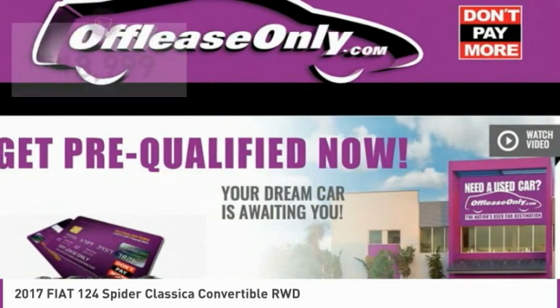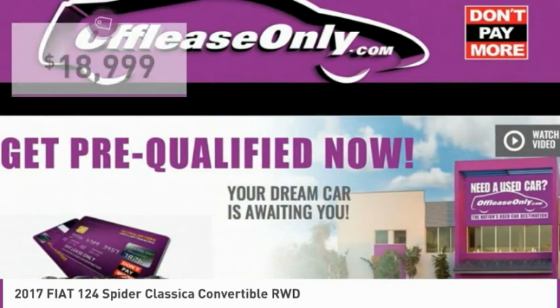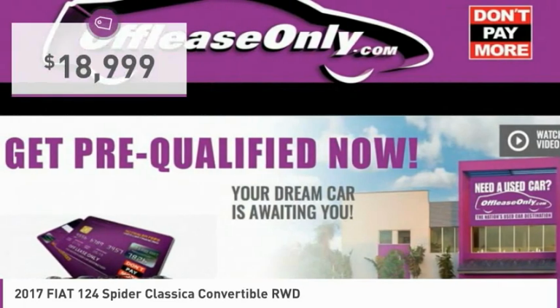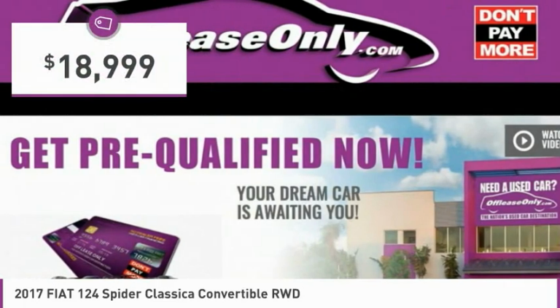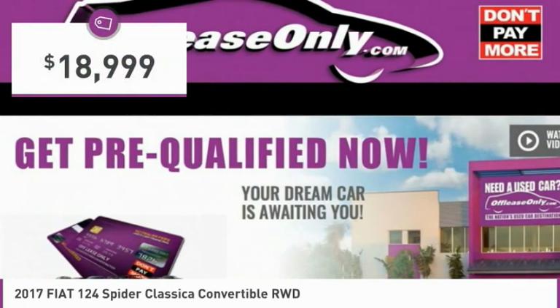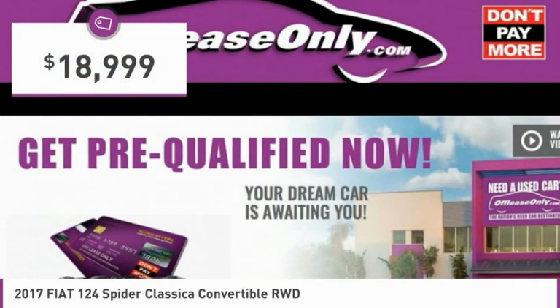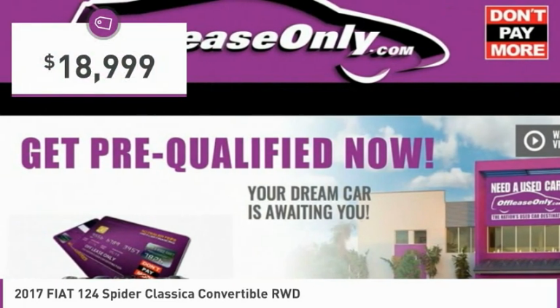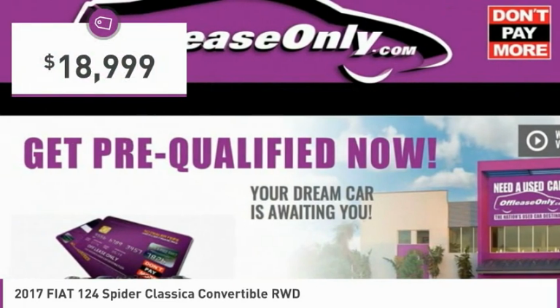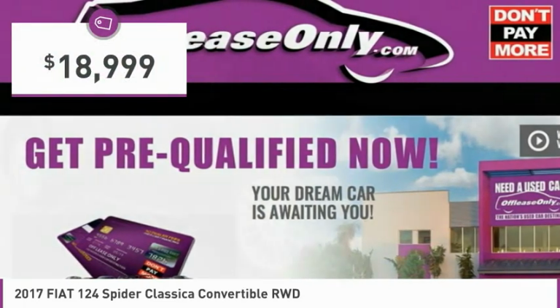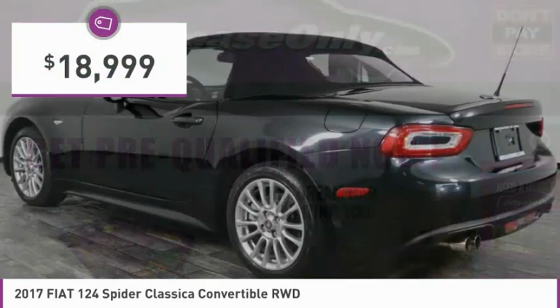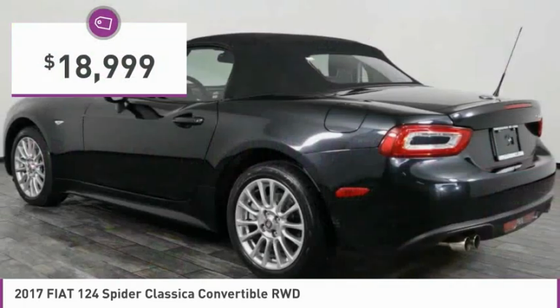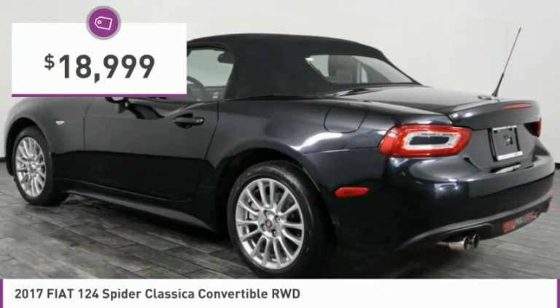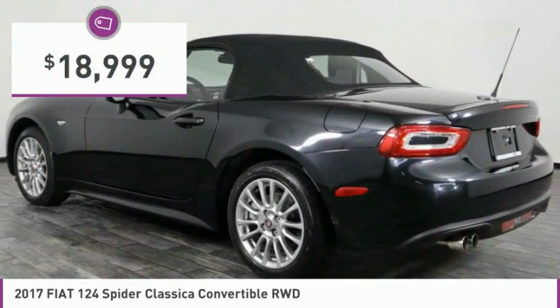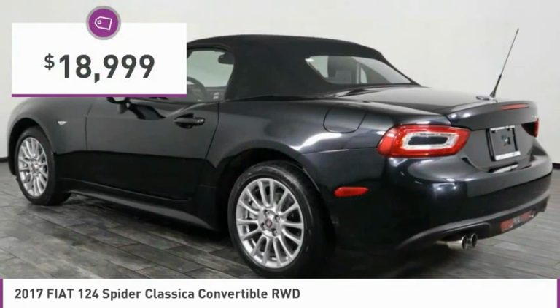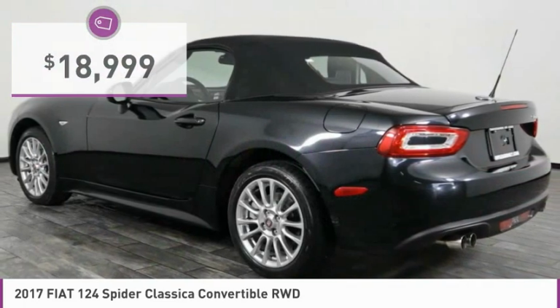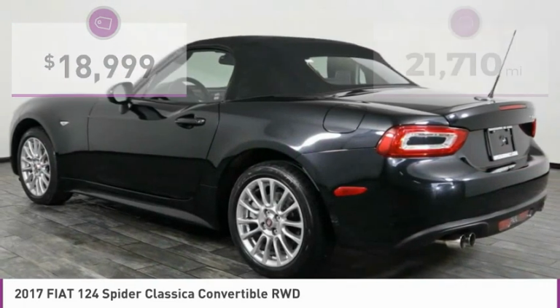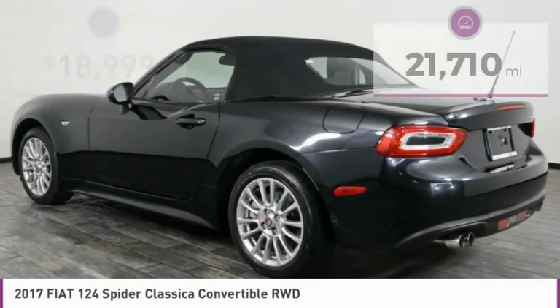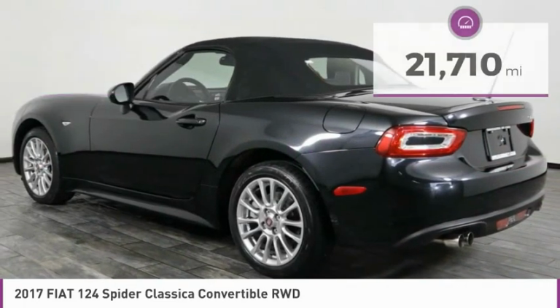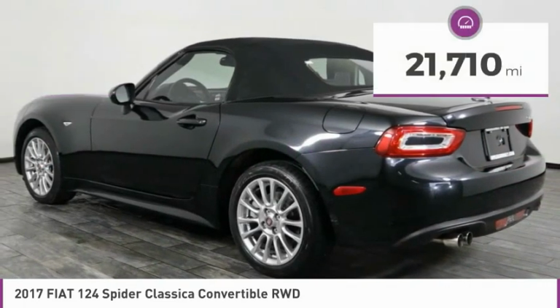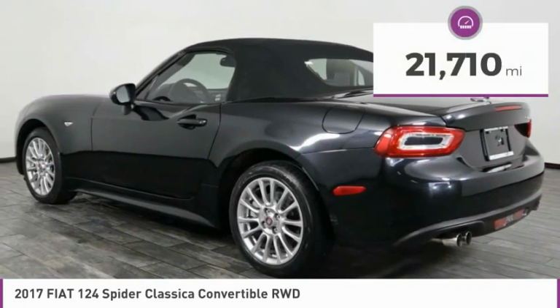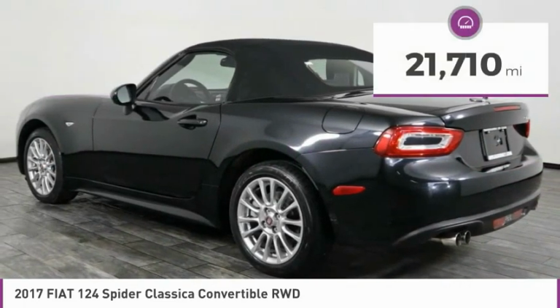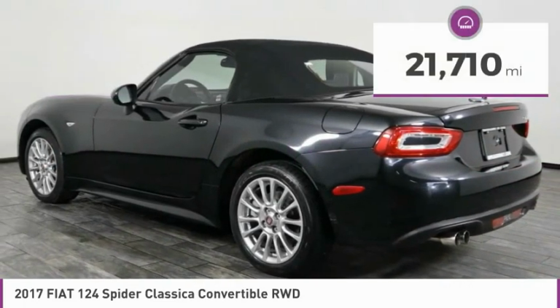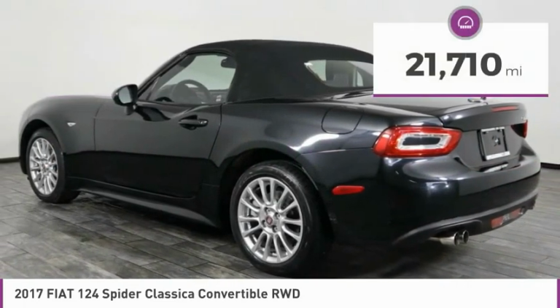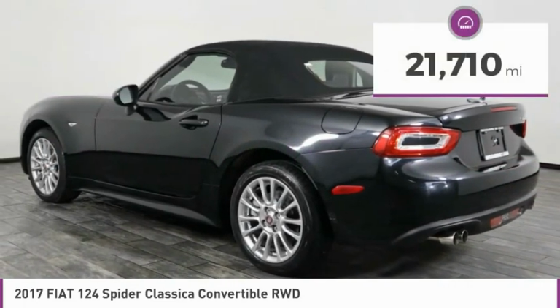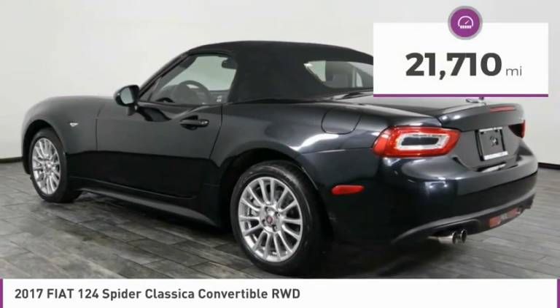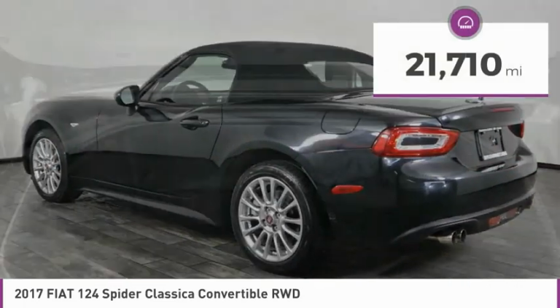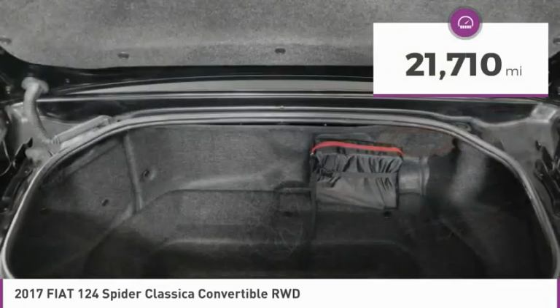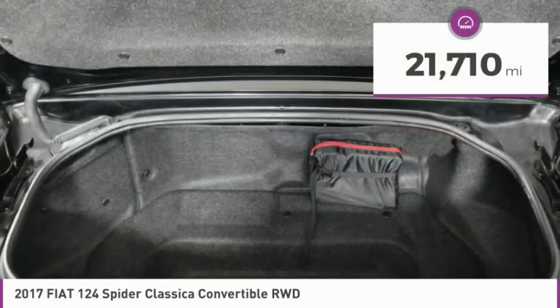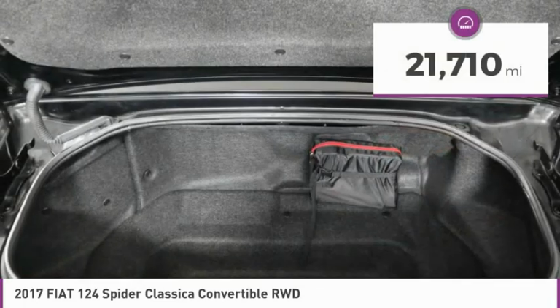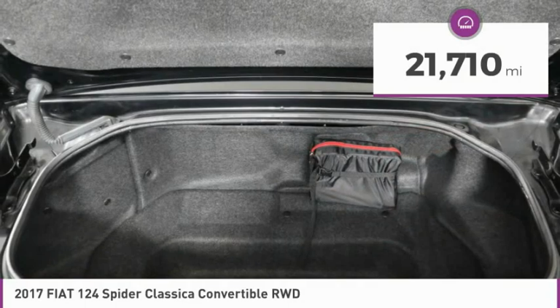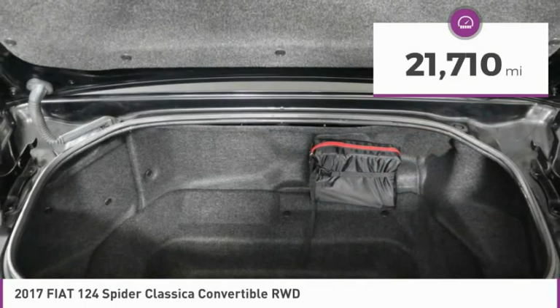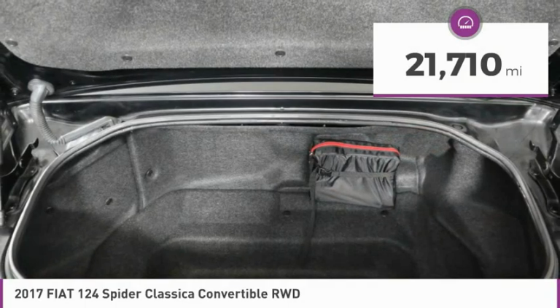And it is priced below $20,000. This vehicle has less than 25,000 miles.